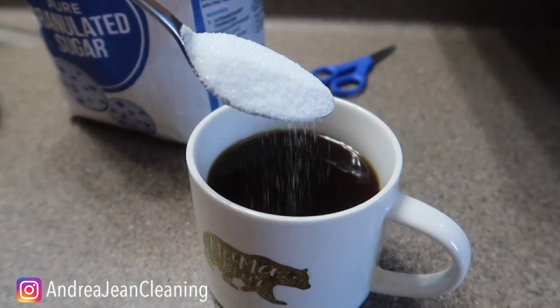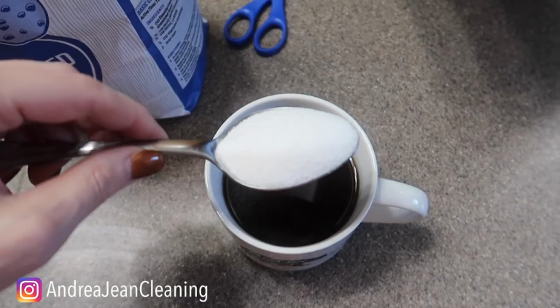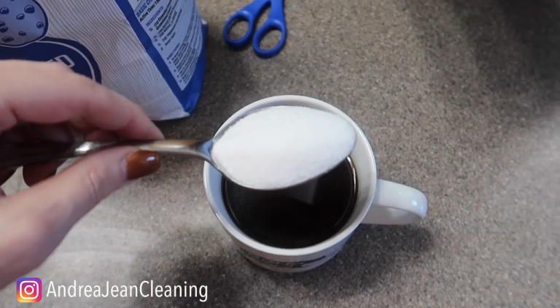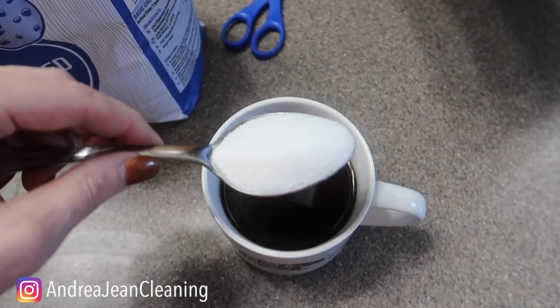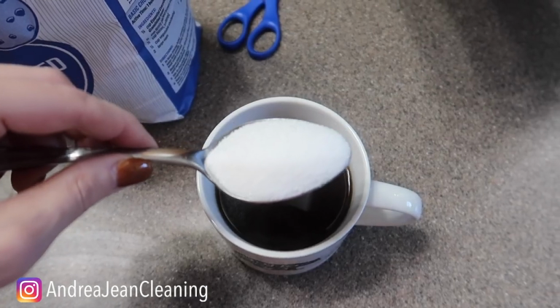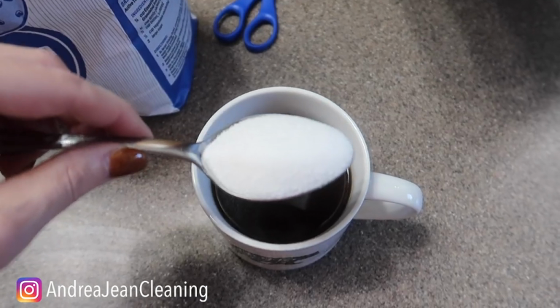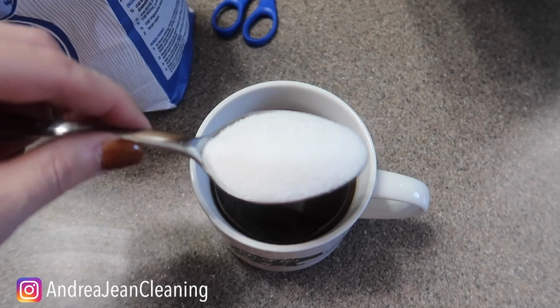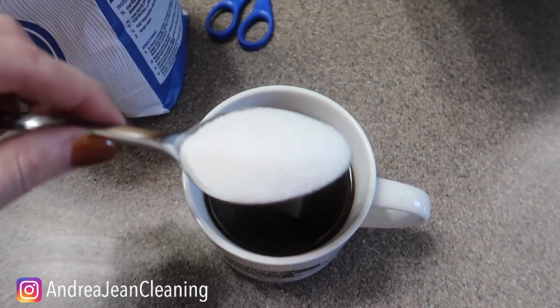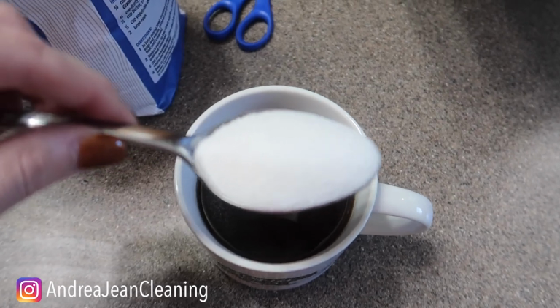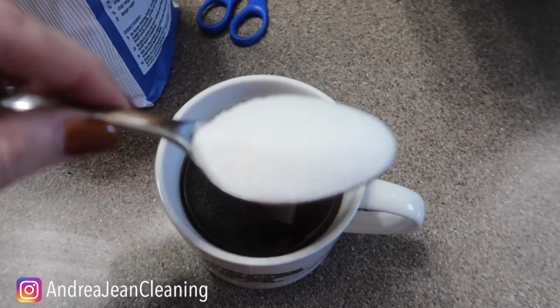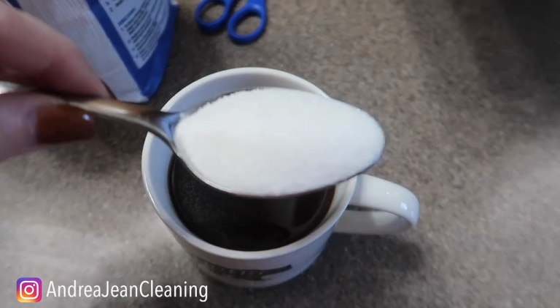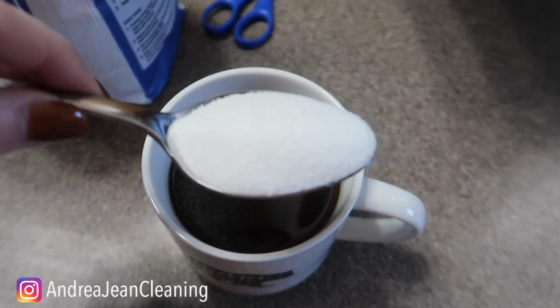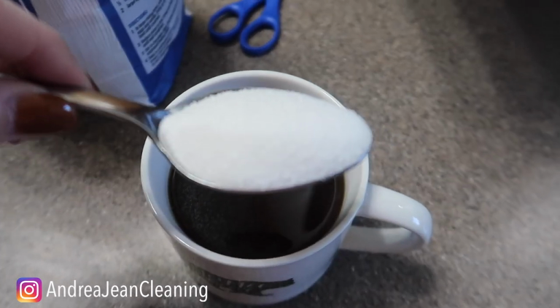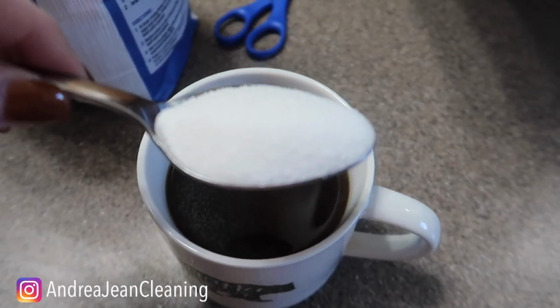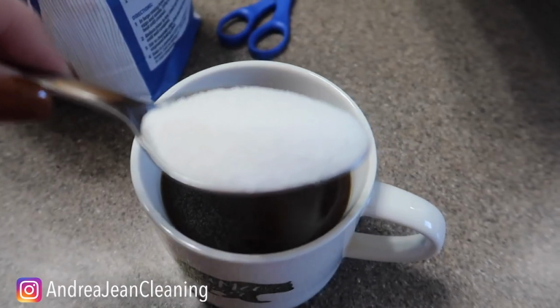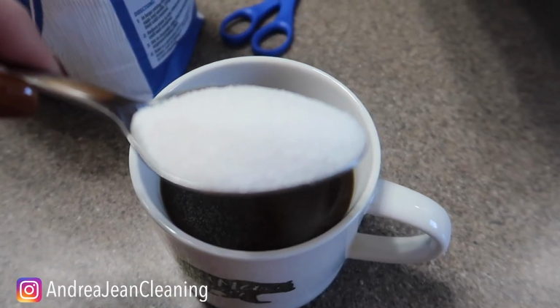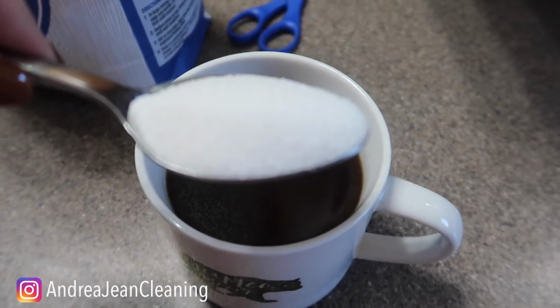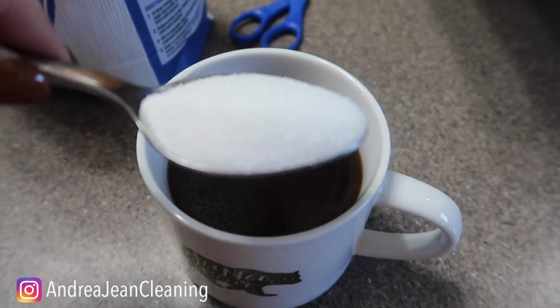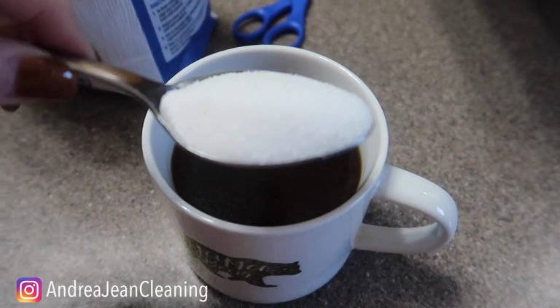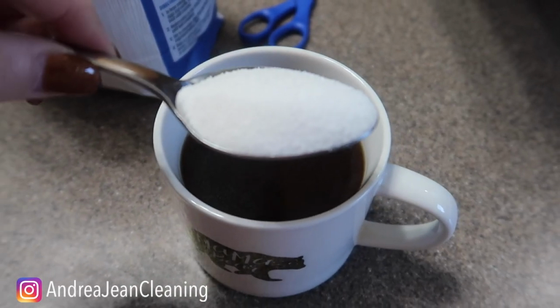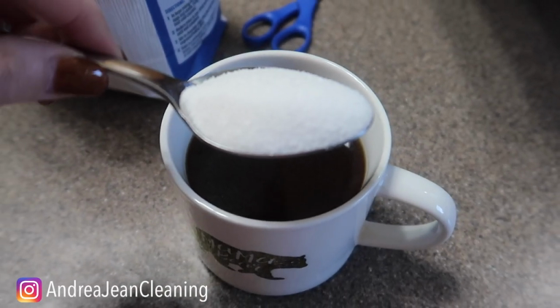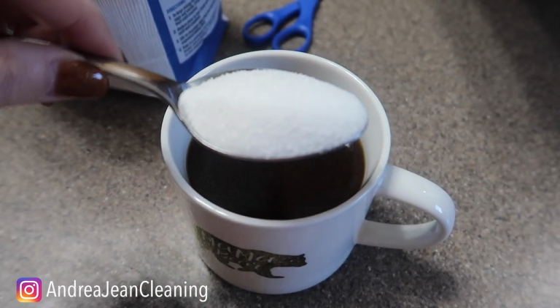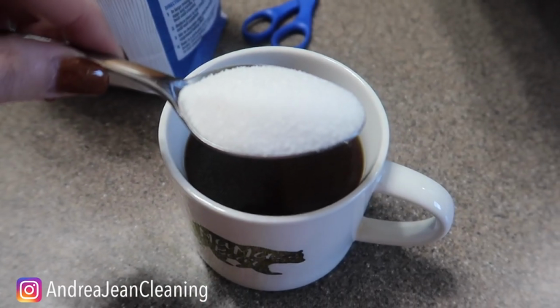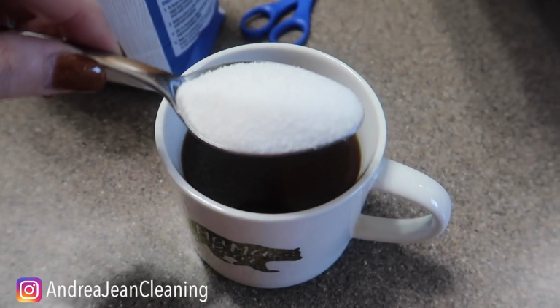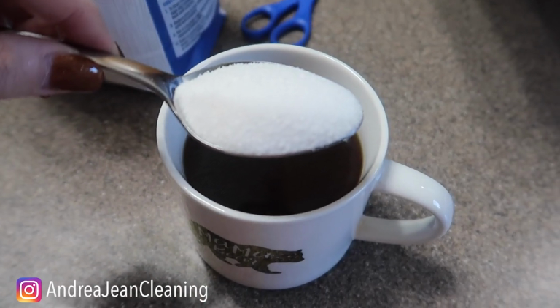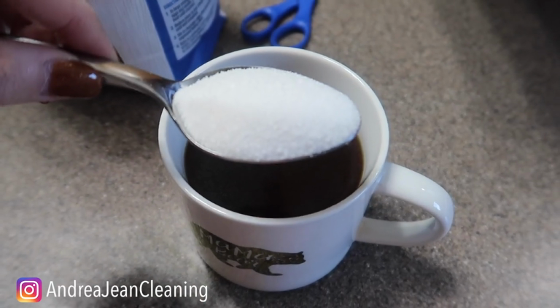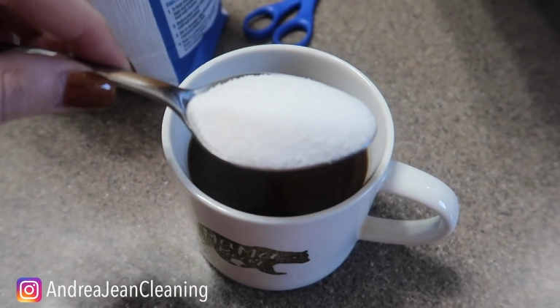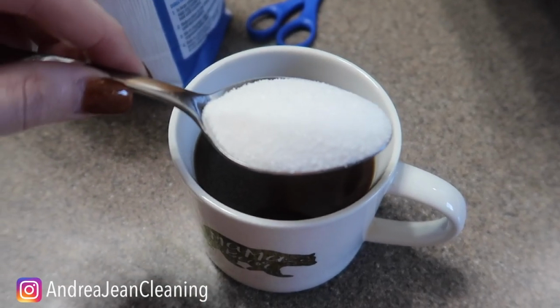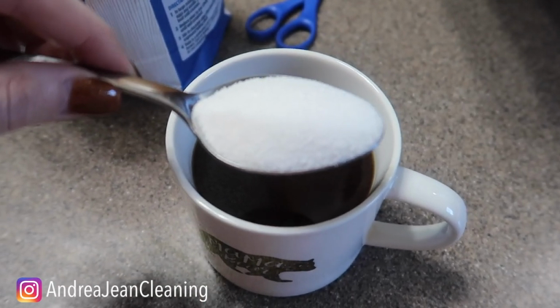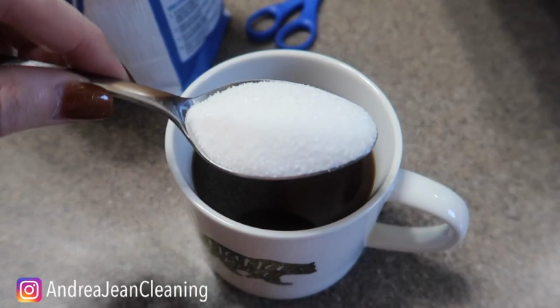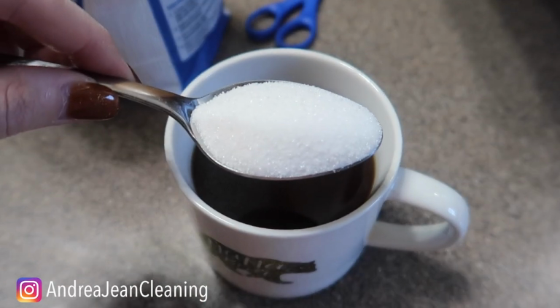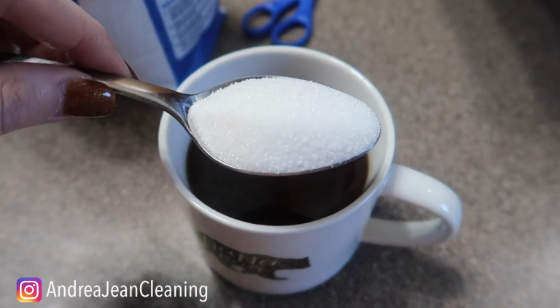And voila. Isn't that absolutely amazing how this little sugar trick, coffee trick works?